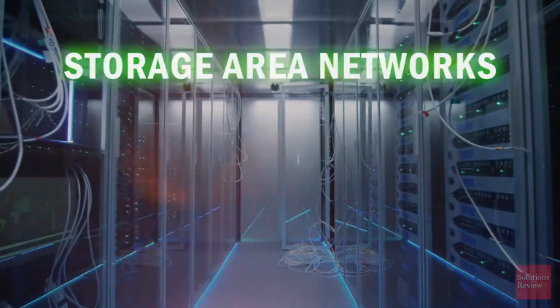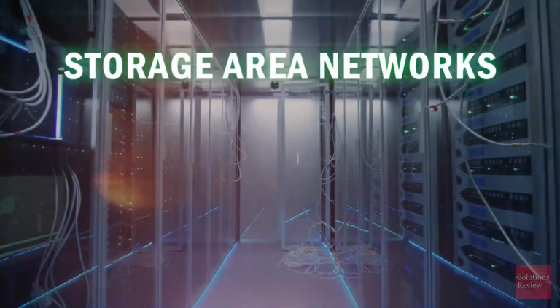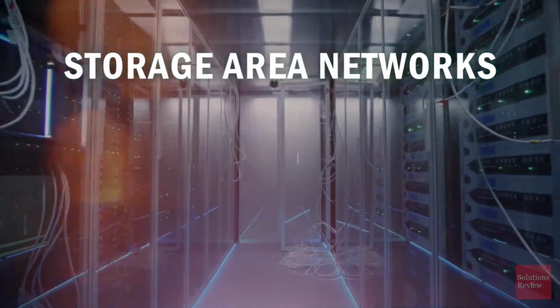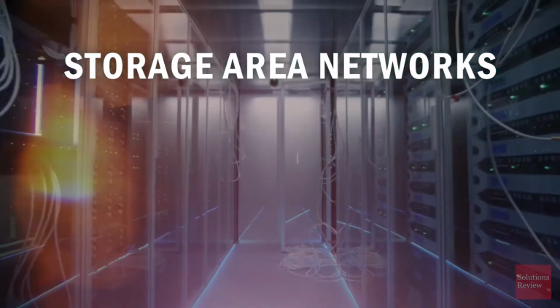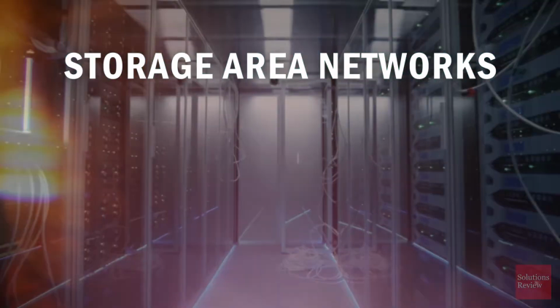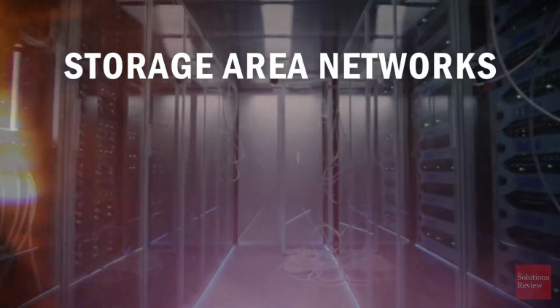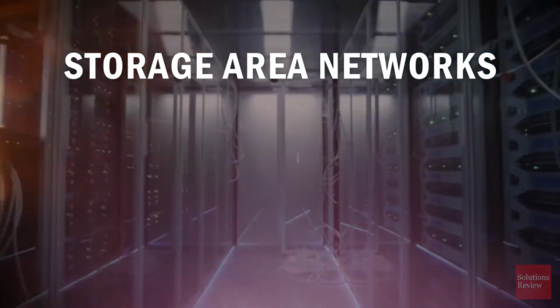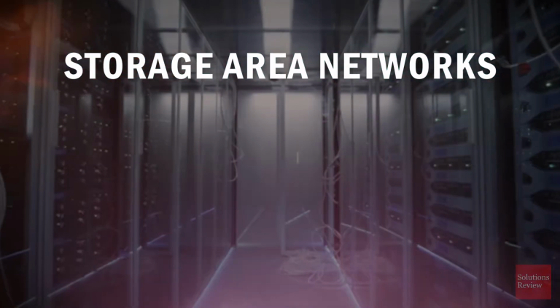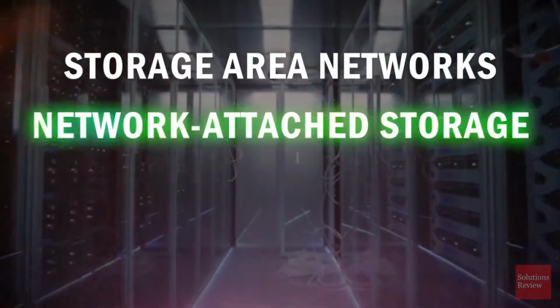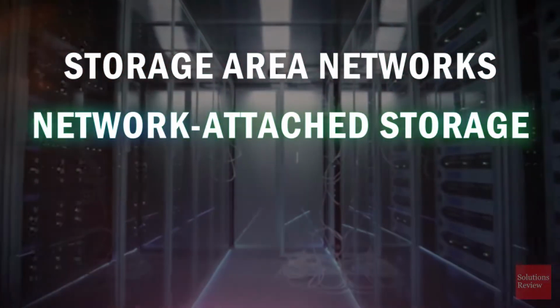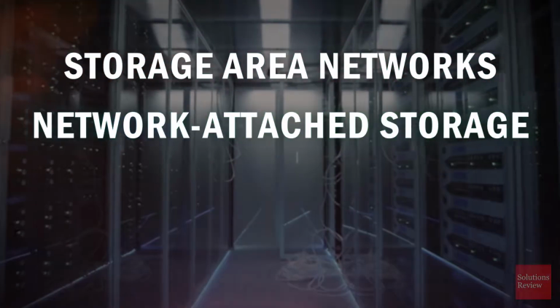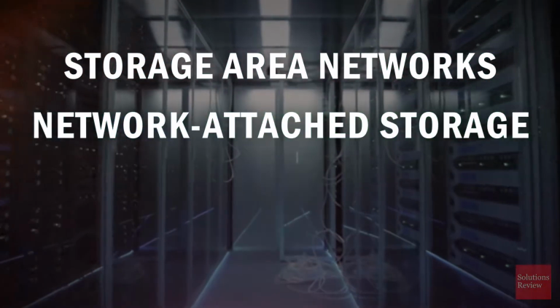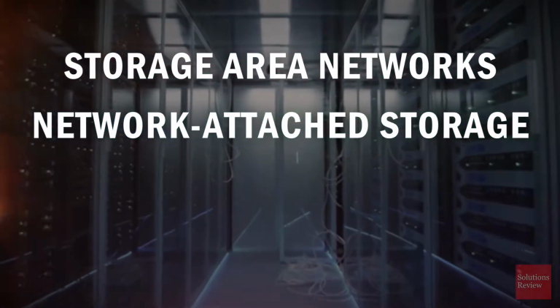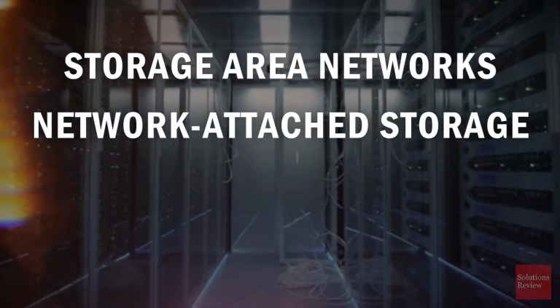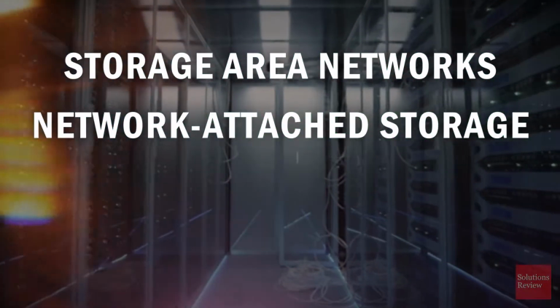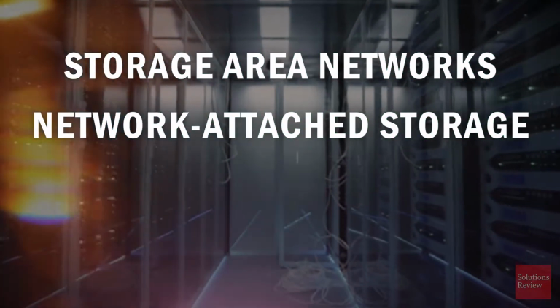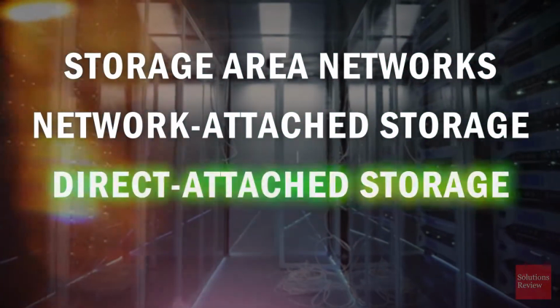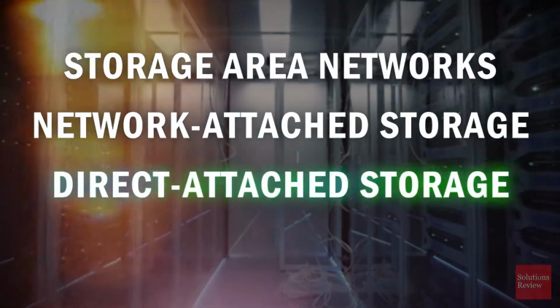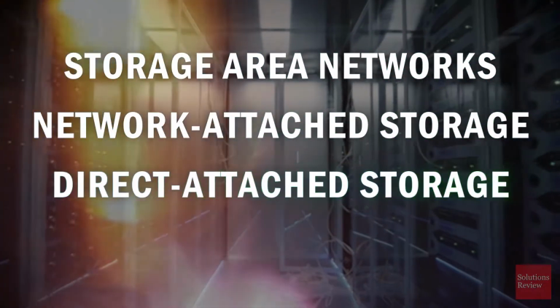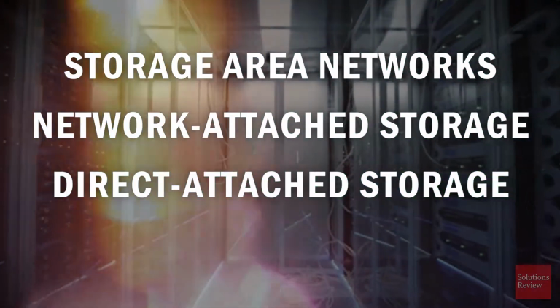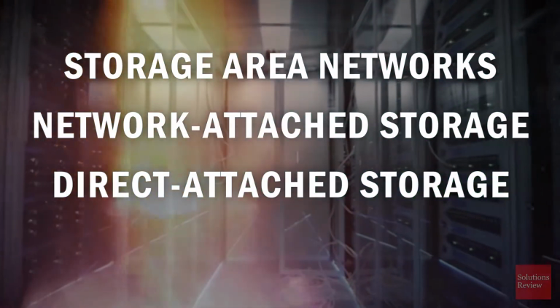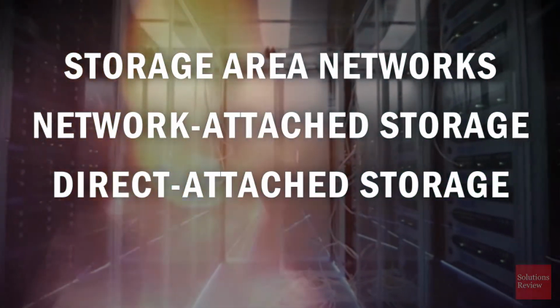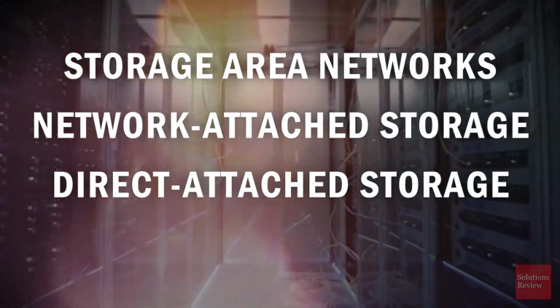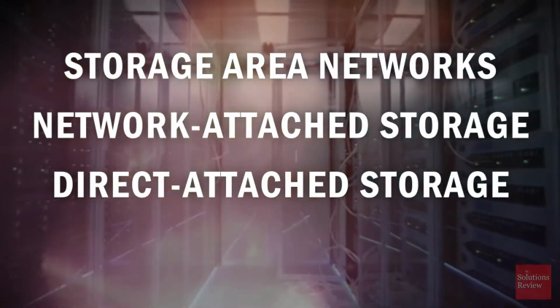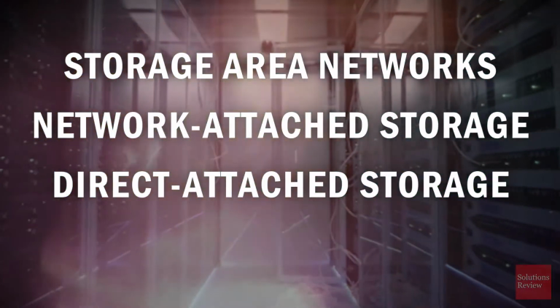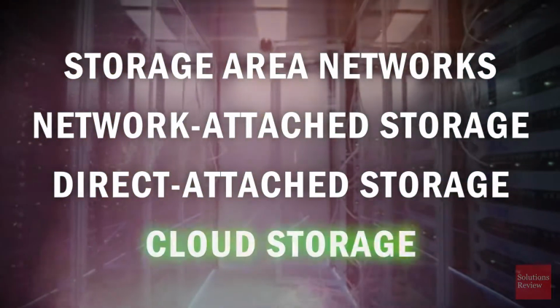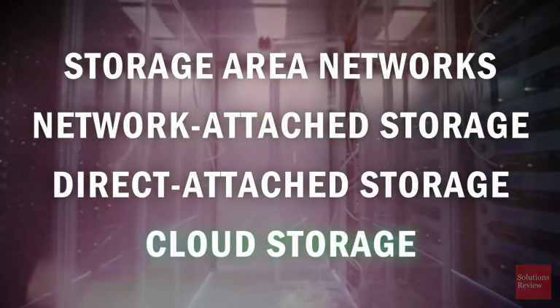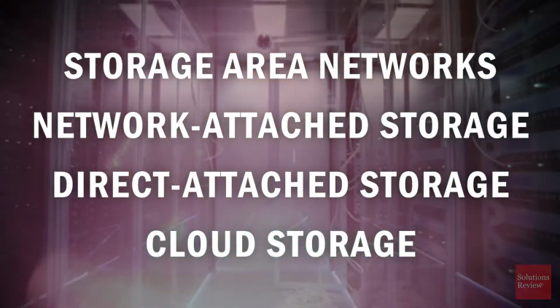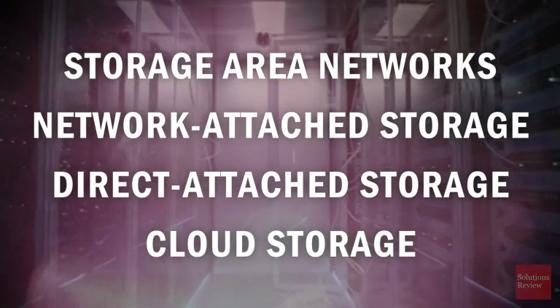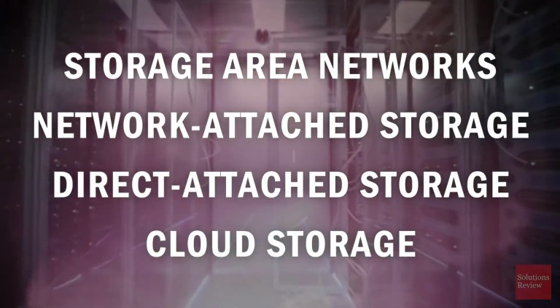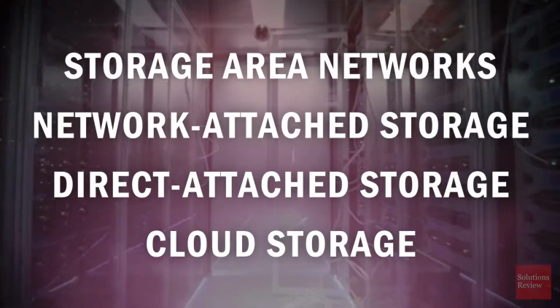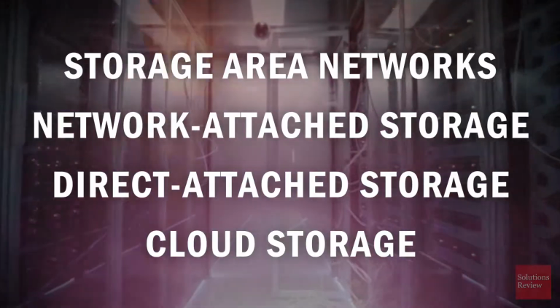Storage area networks, network-attached storage, direct-attached storage, and cloud storage.